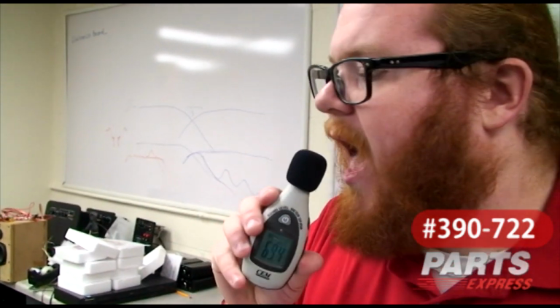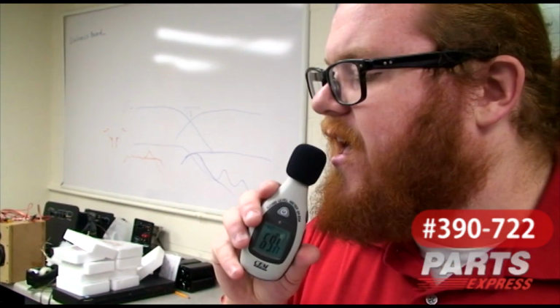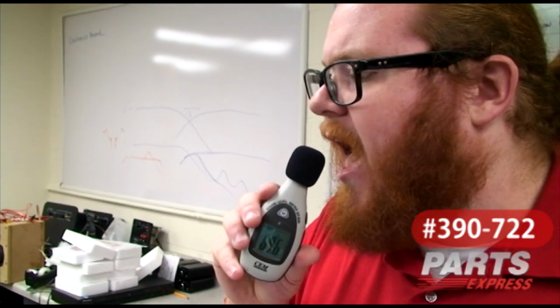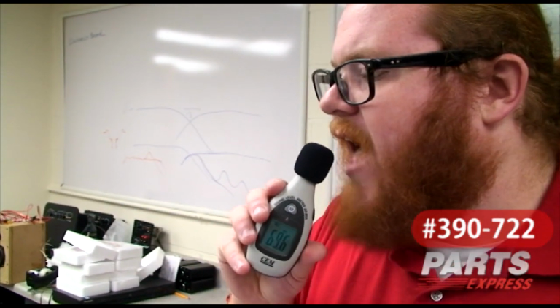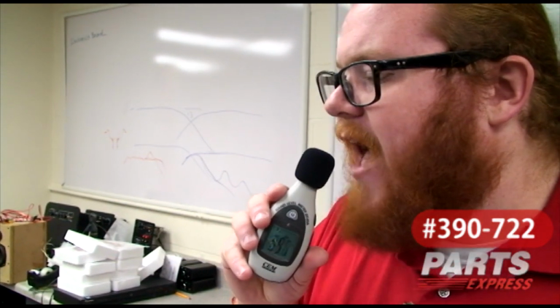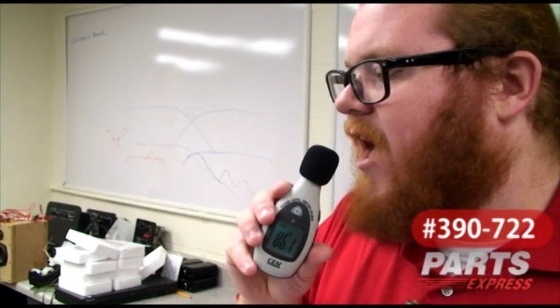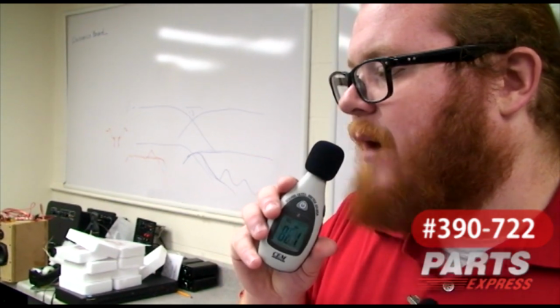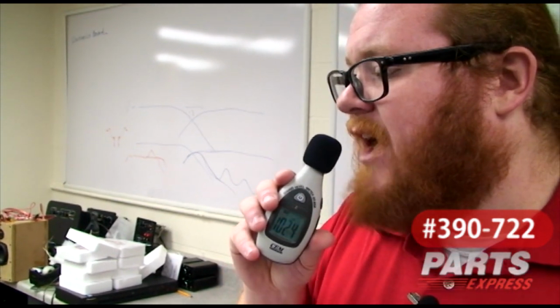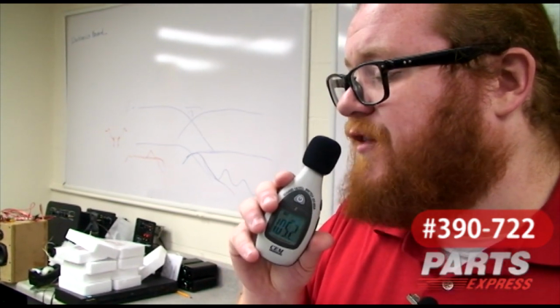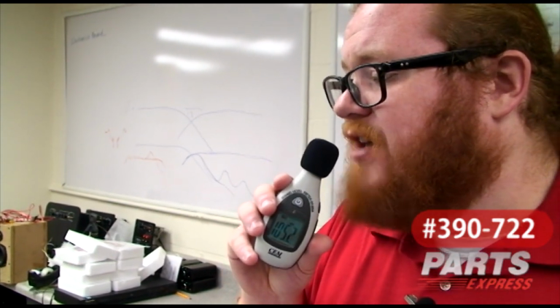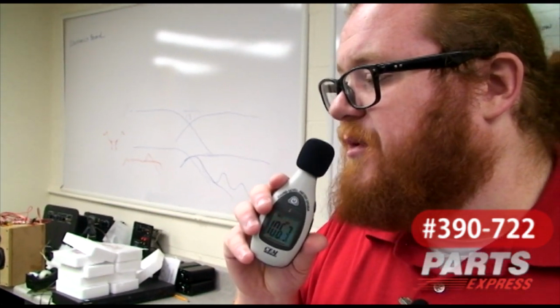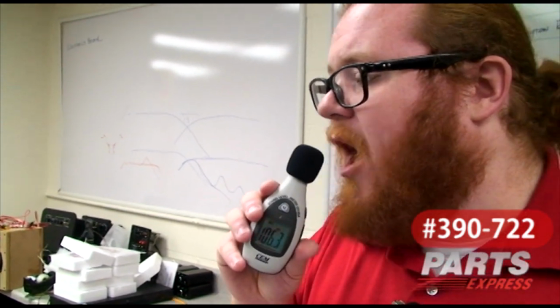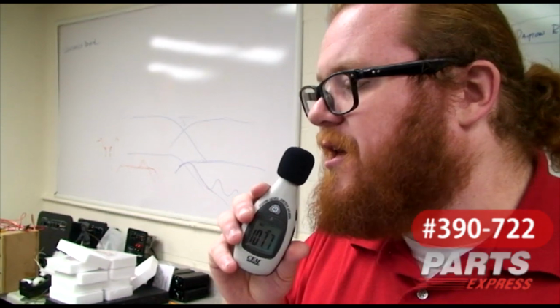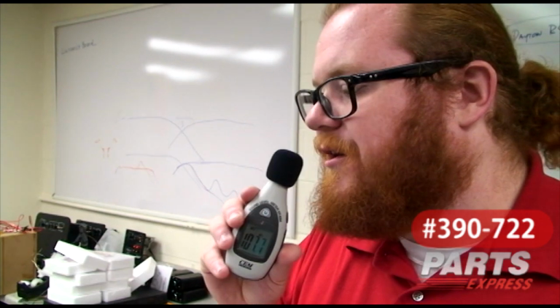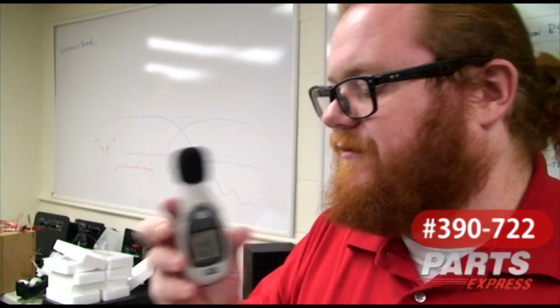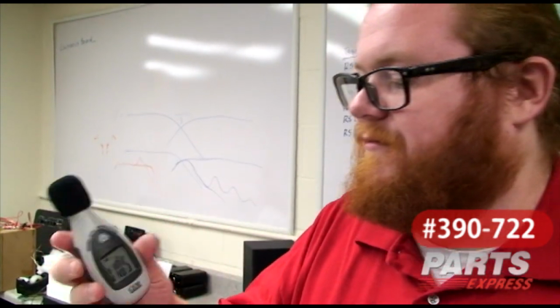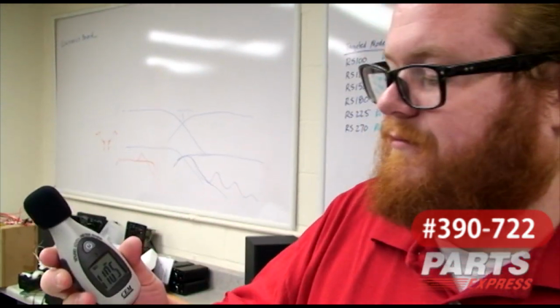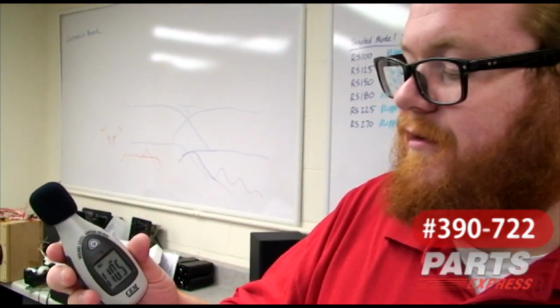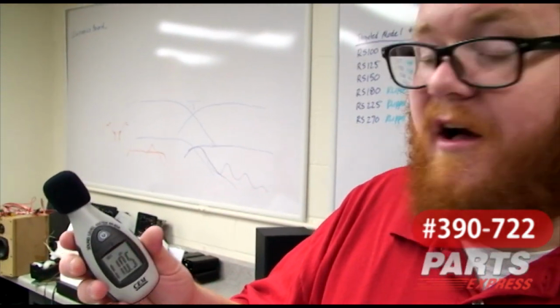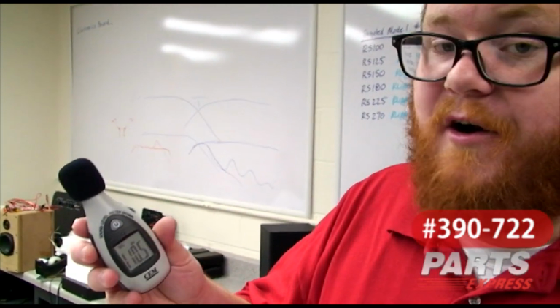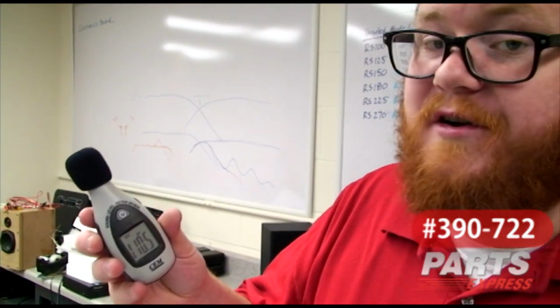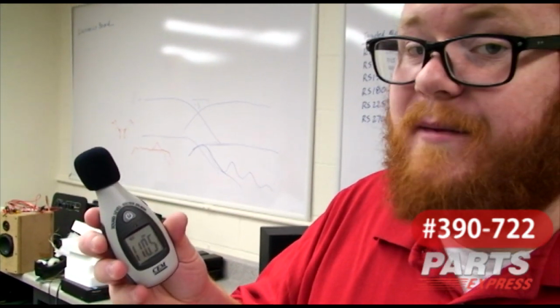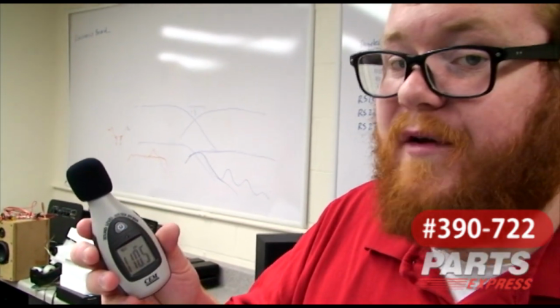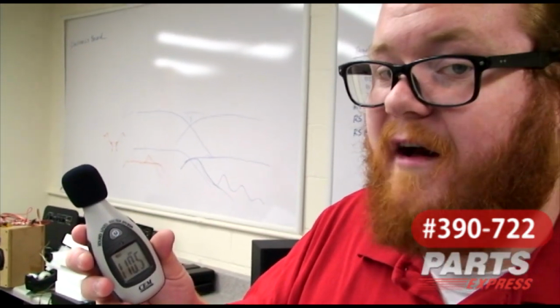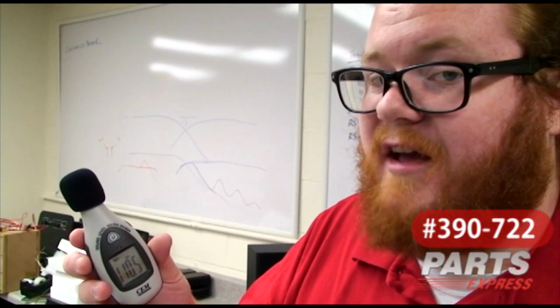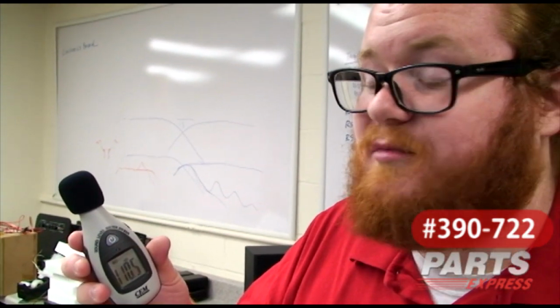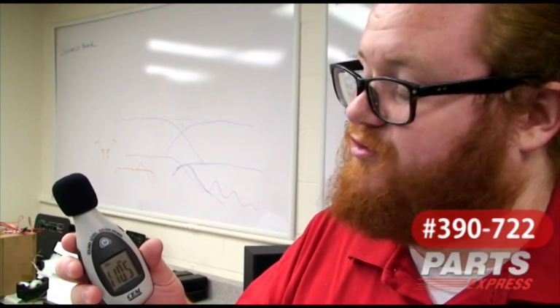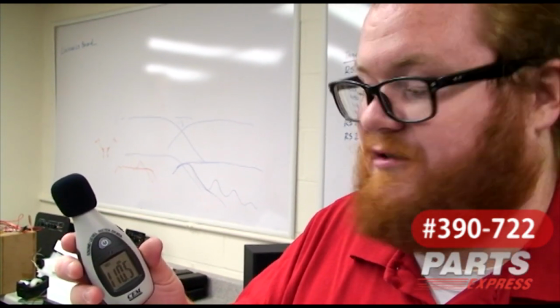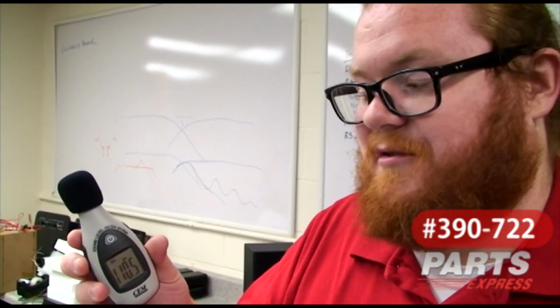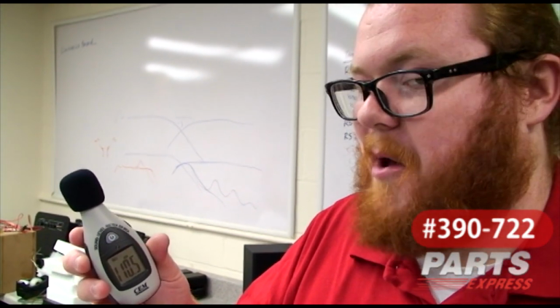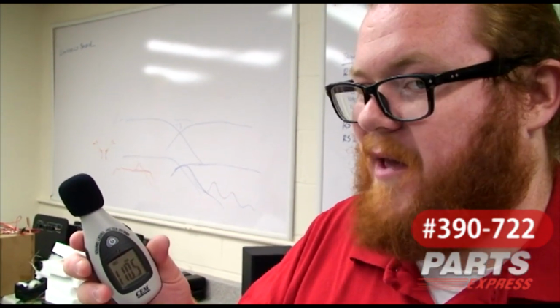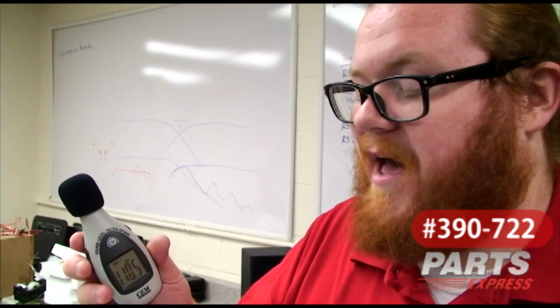Hey, hey, hey! I'm testing the SPL Meter! 110.5 decibels. Not bad.